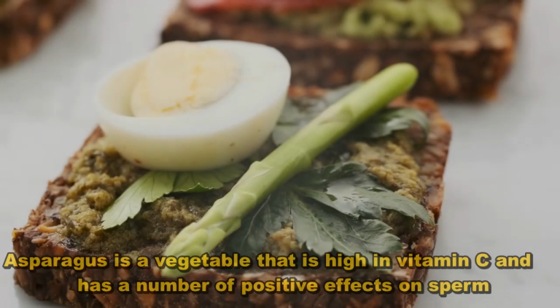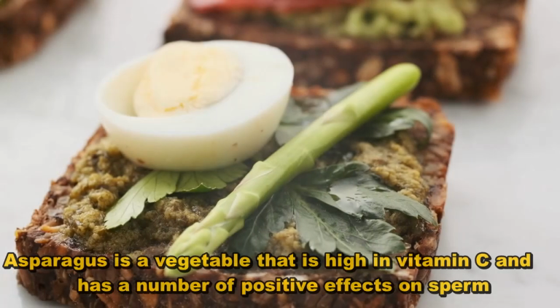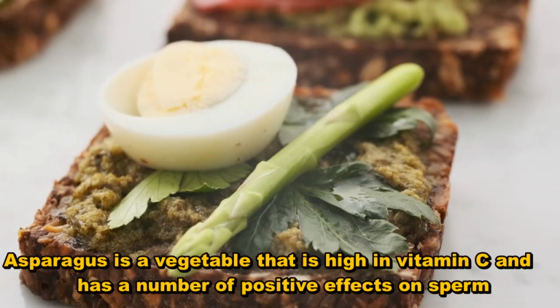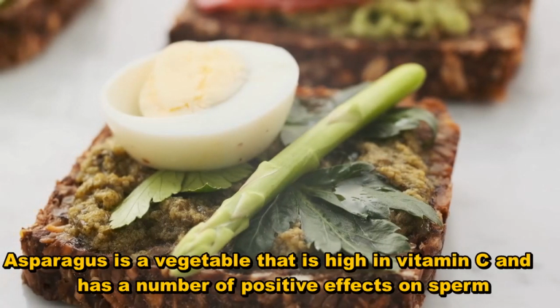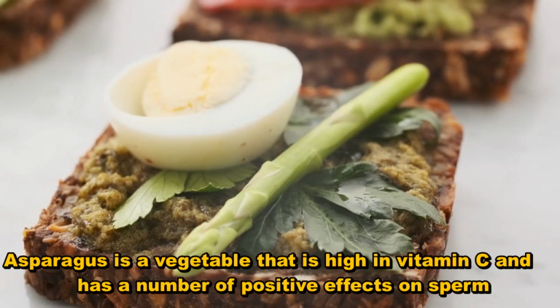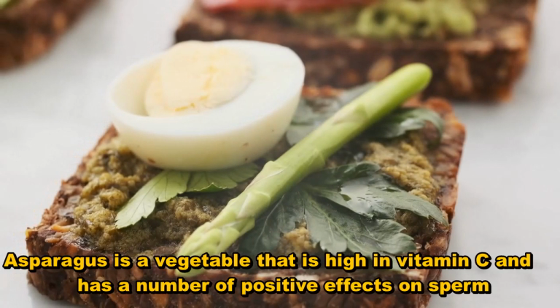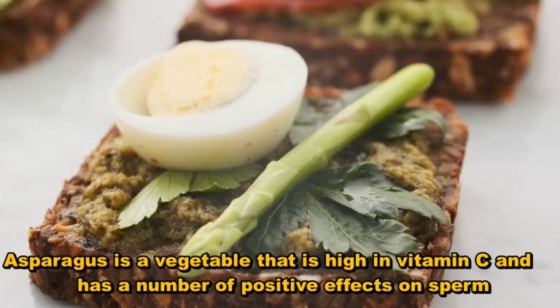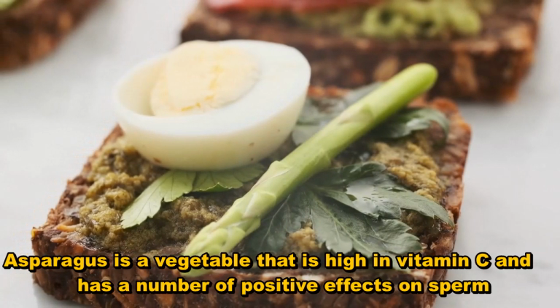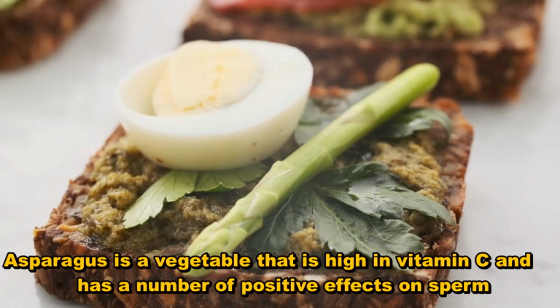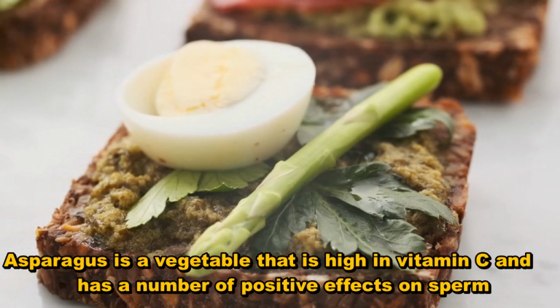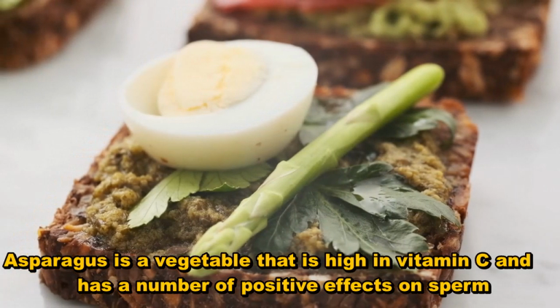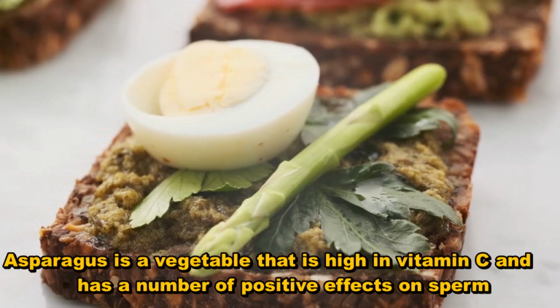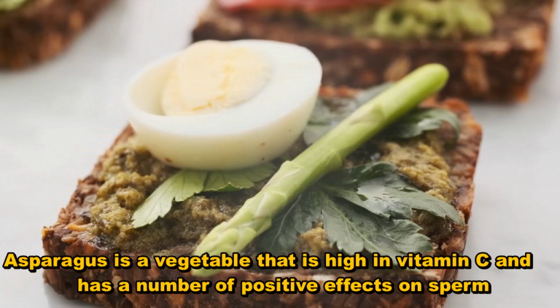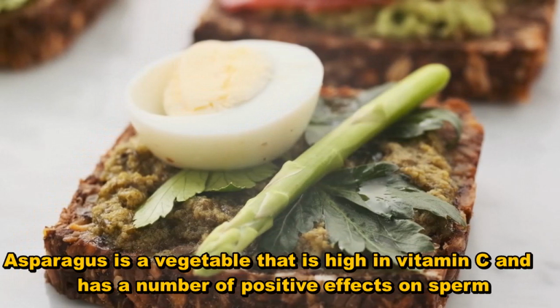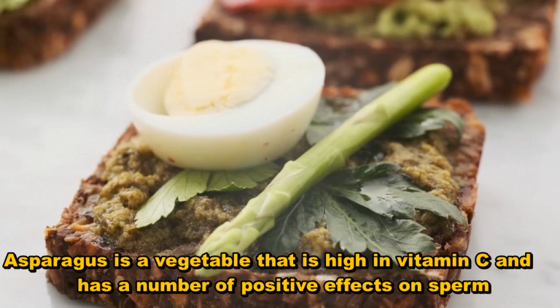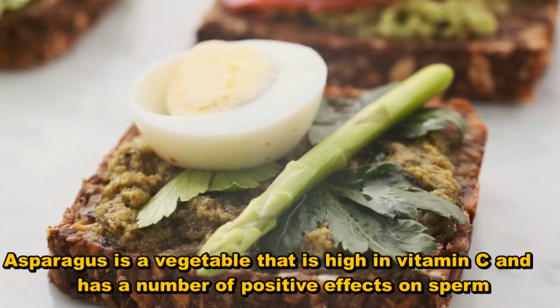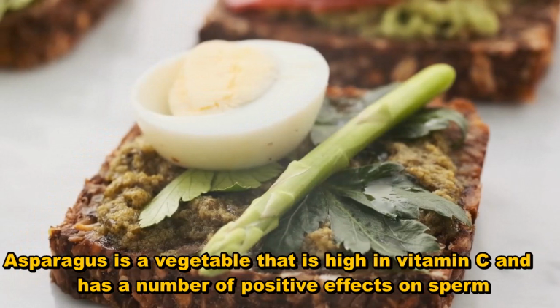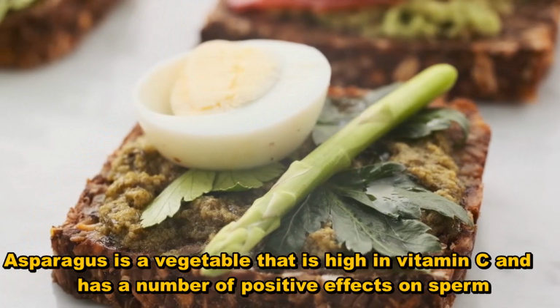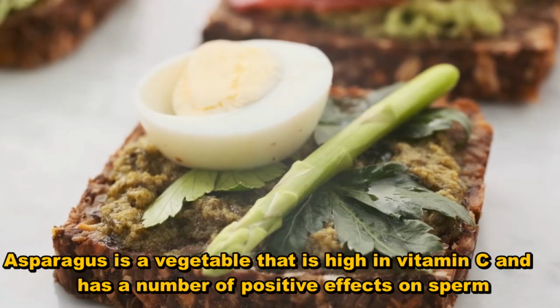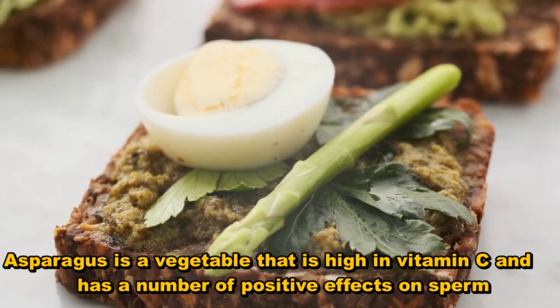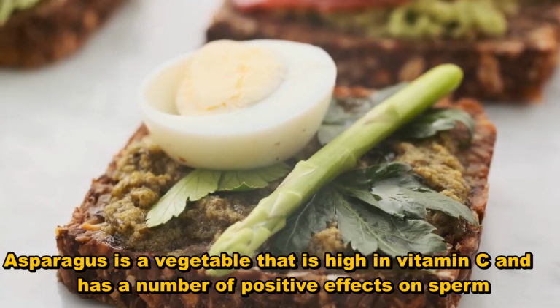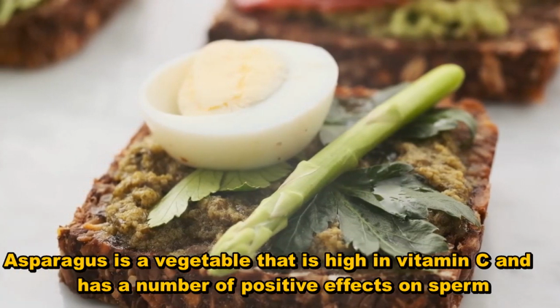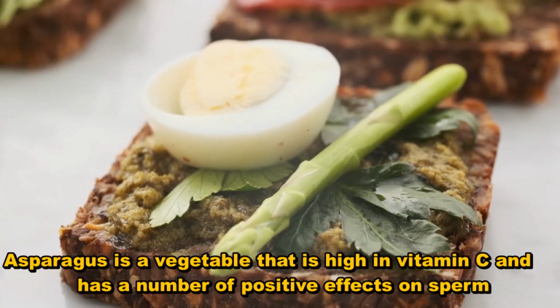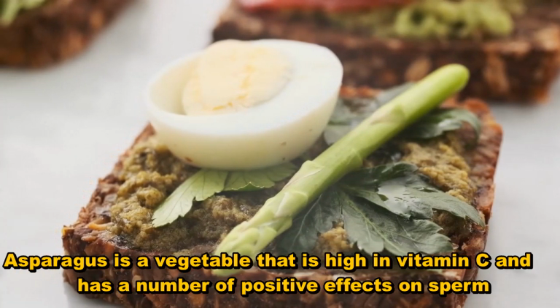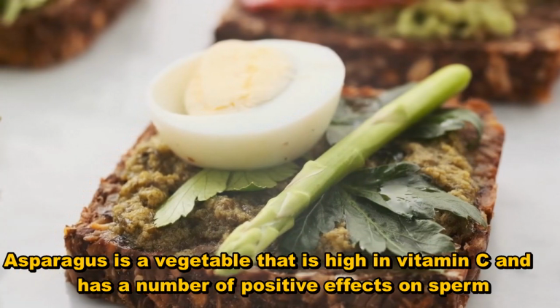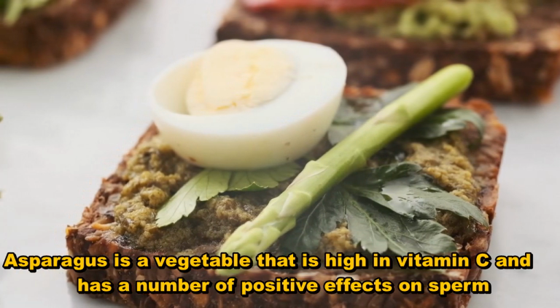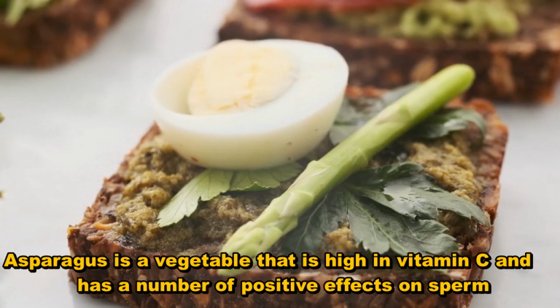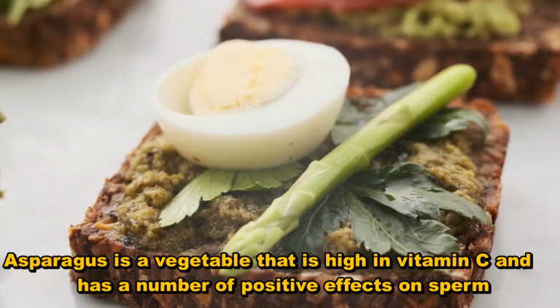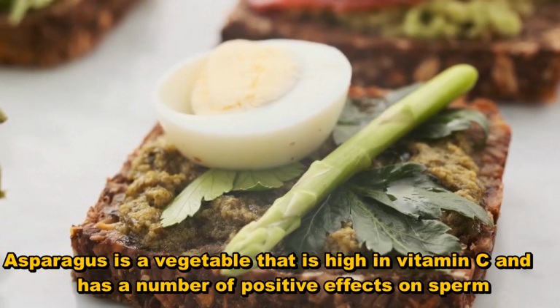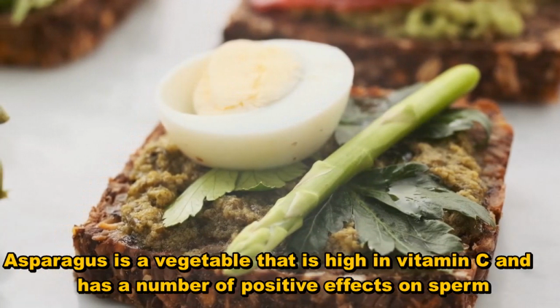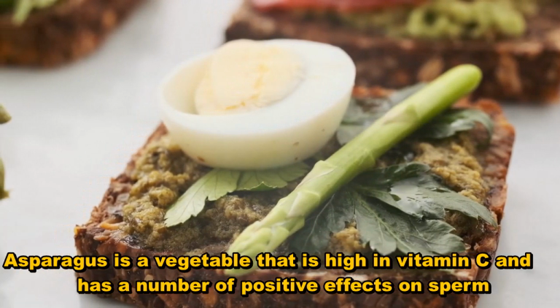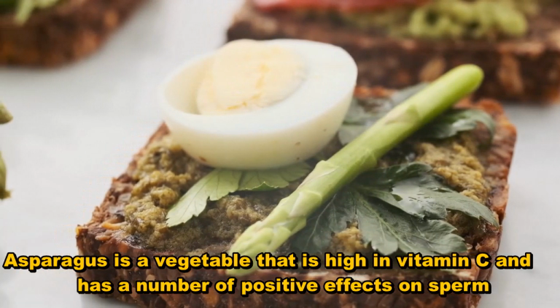Asparagus is a vegetable that is high in vitamin C and has highly positive effects on sperm.